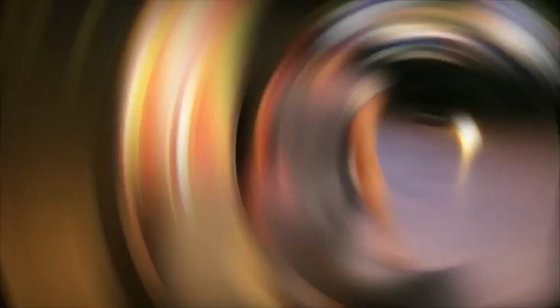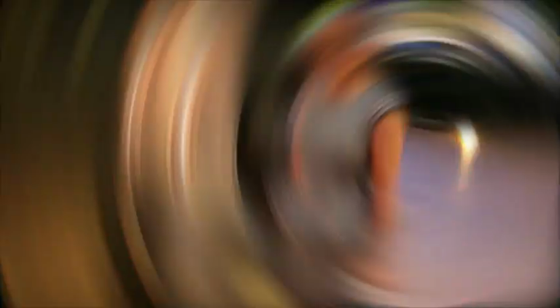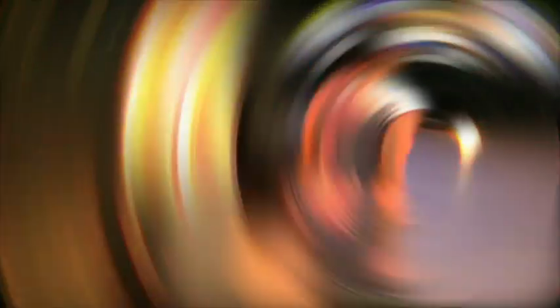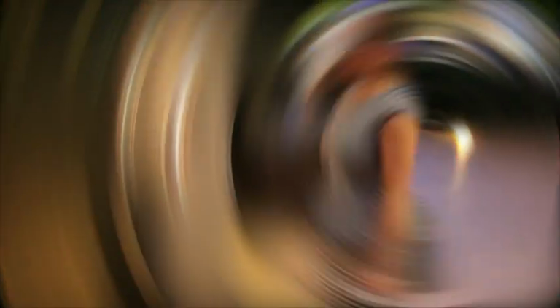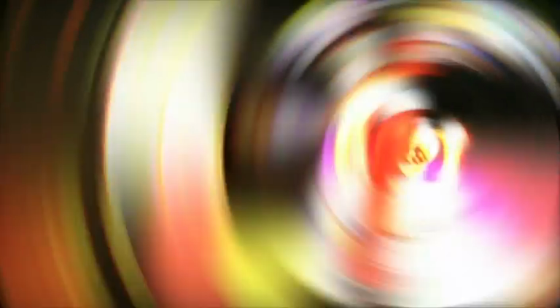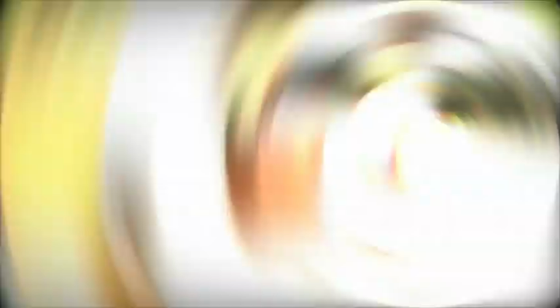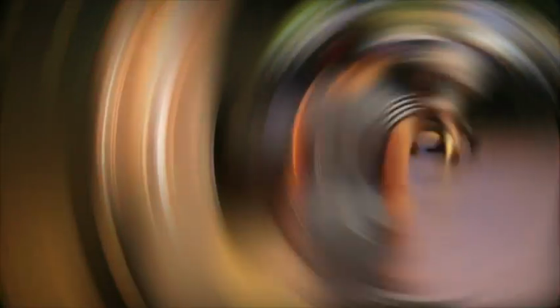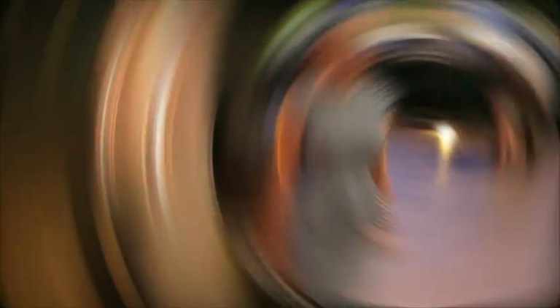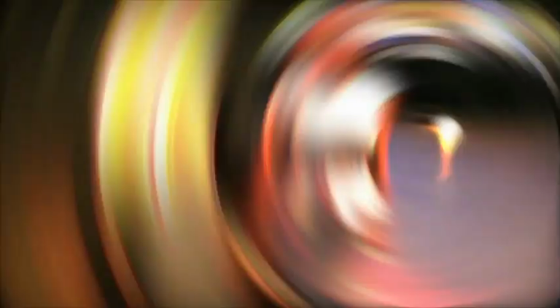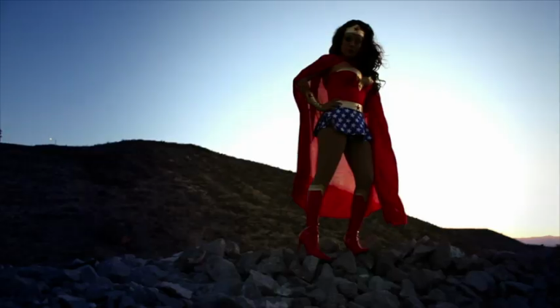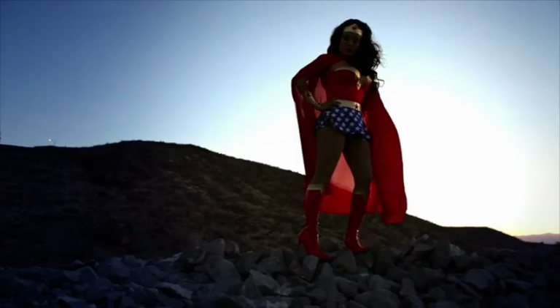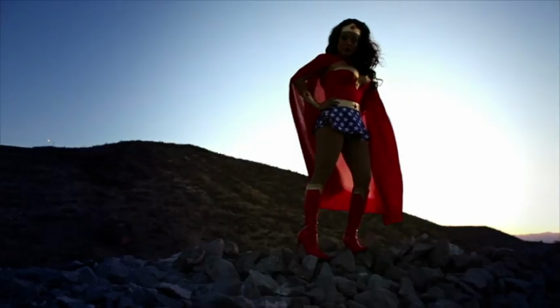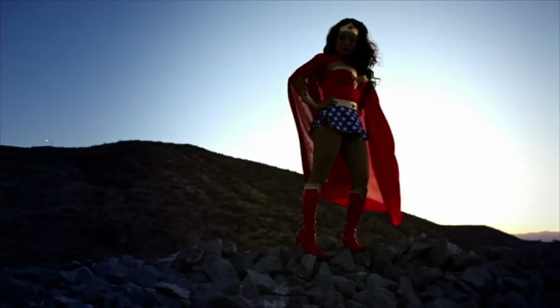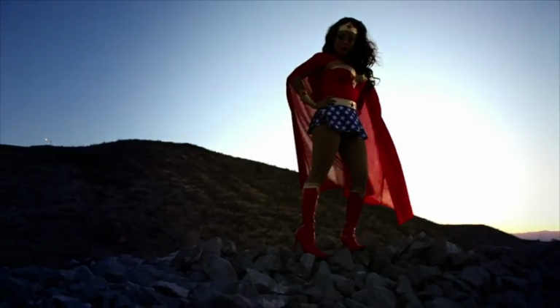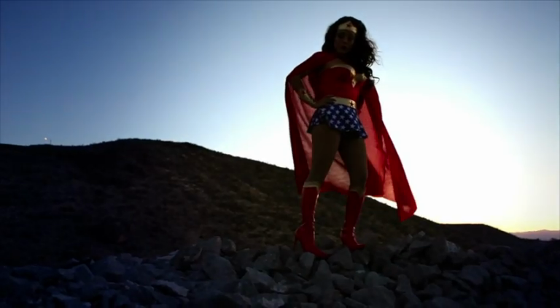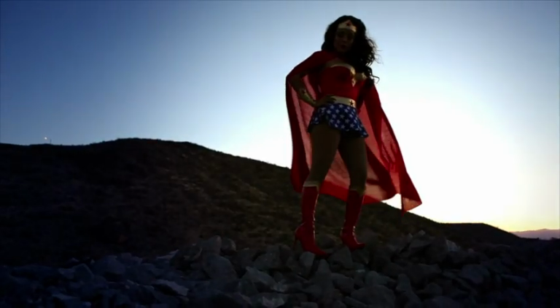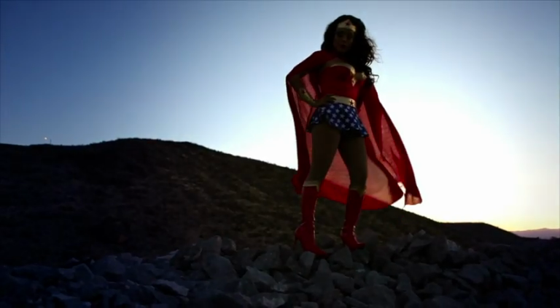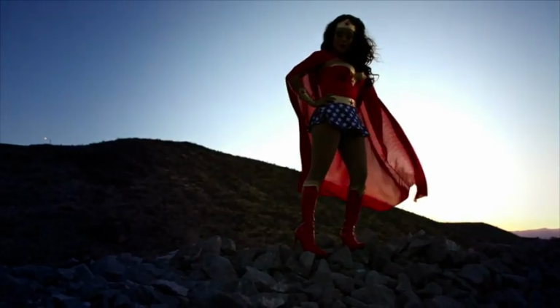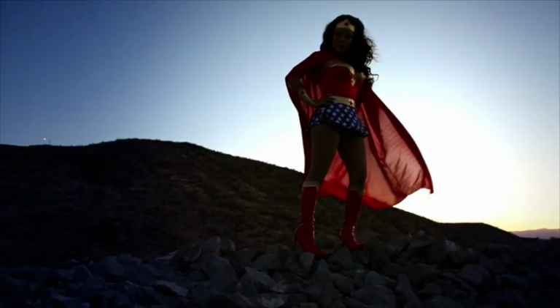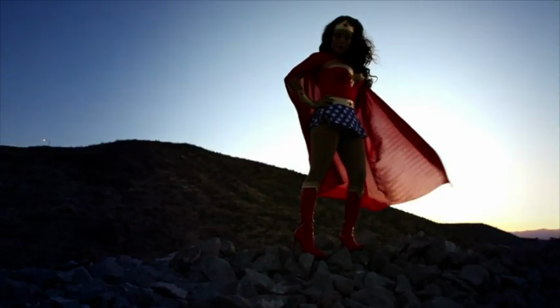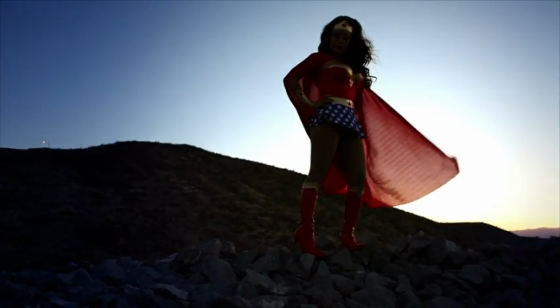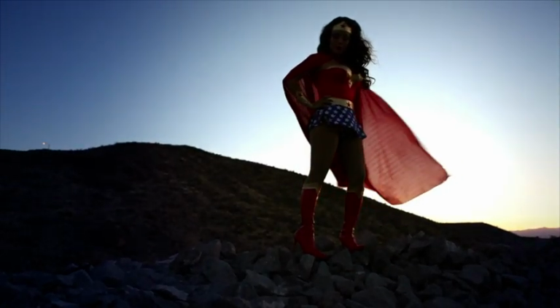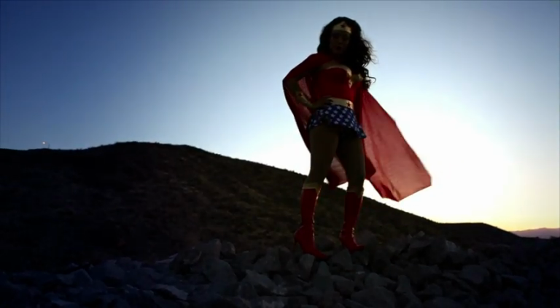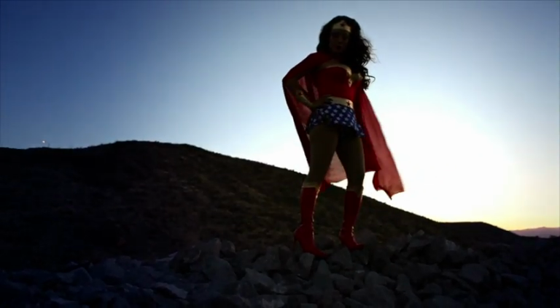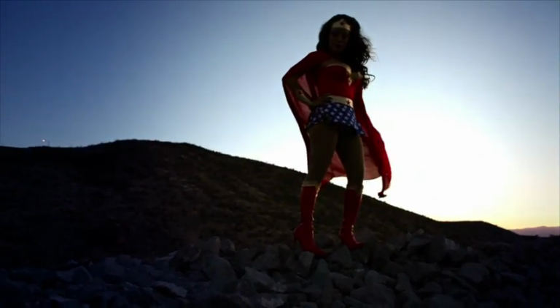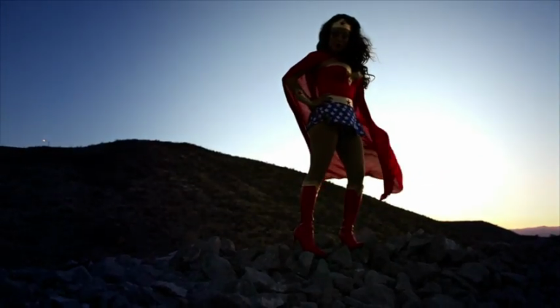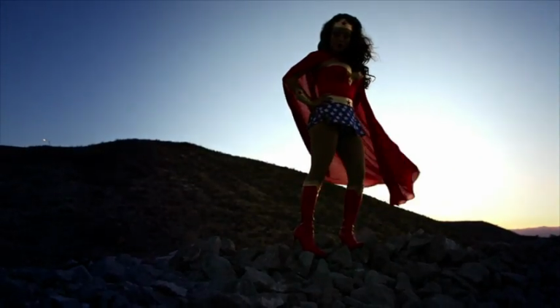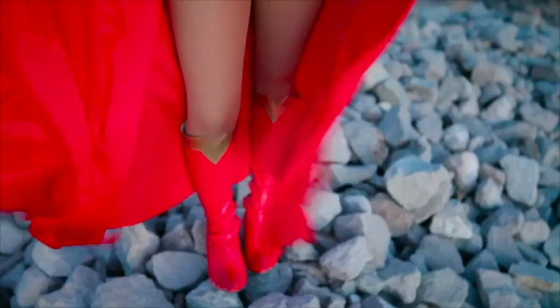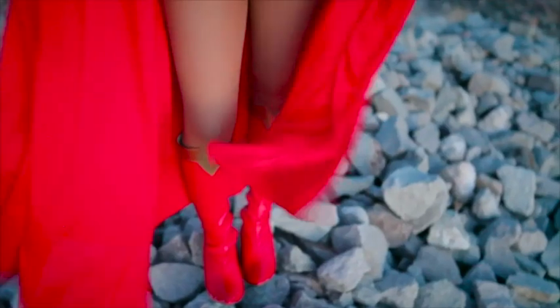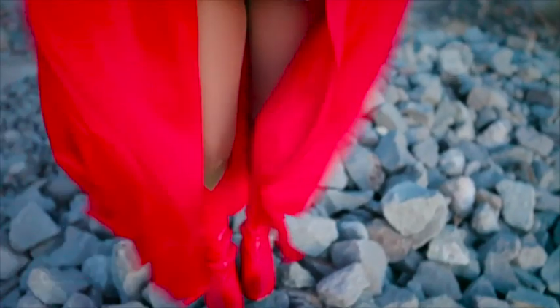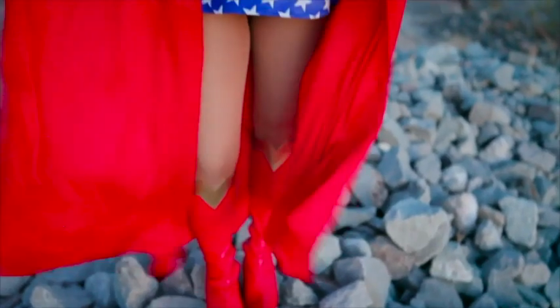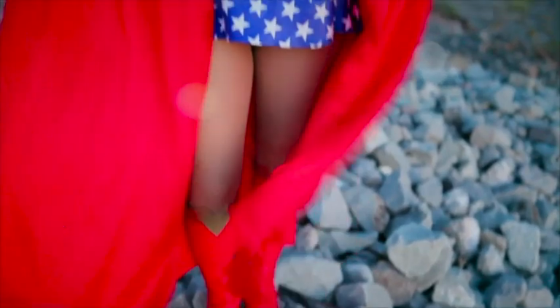Superhero spin! I found her. She's on a mountain dressed like Wonder Woman. I knew it.